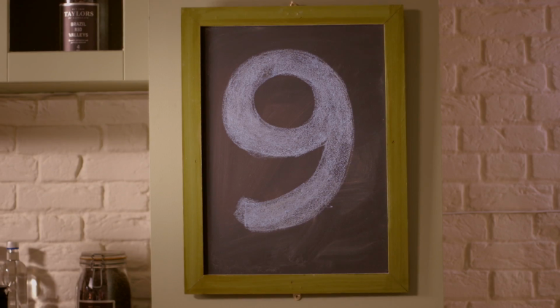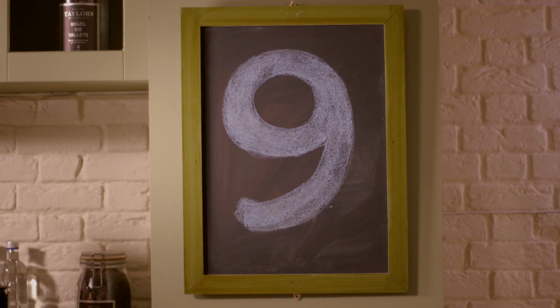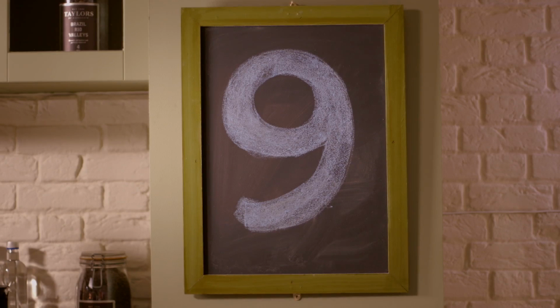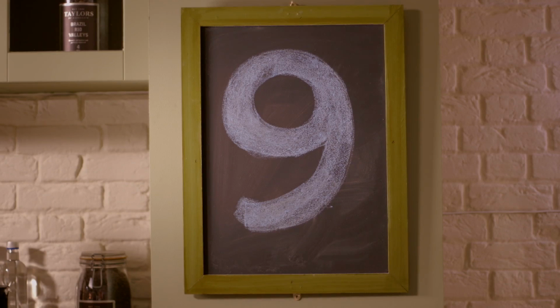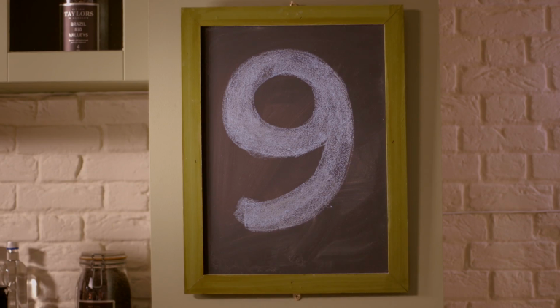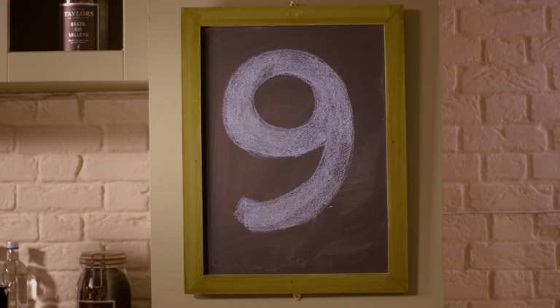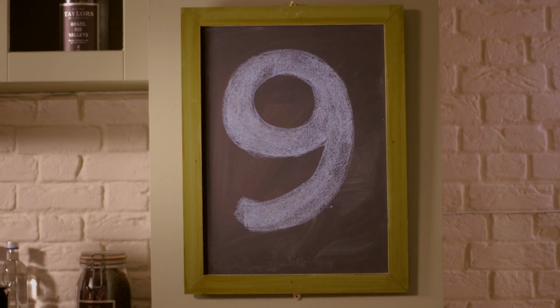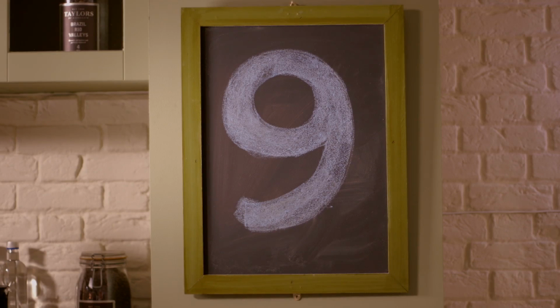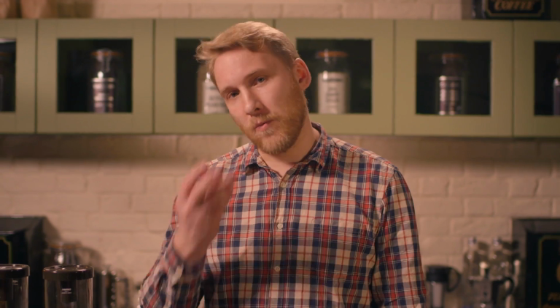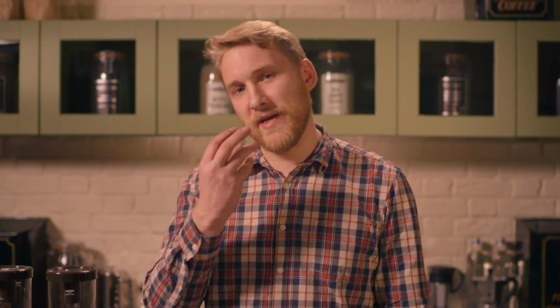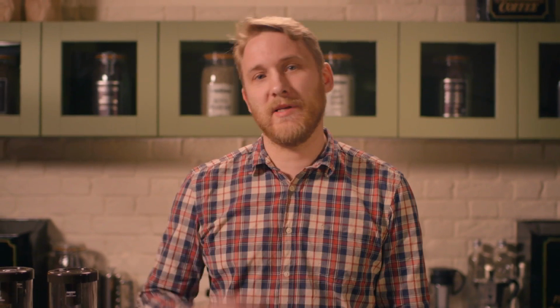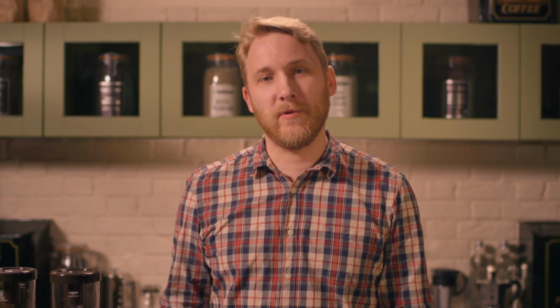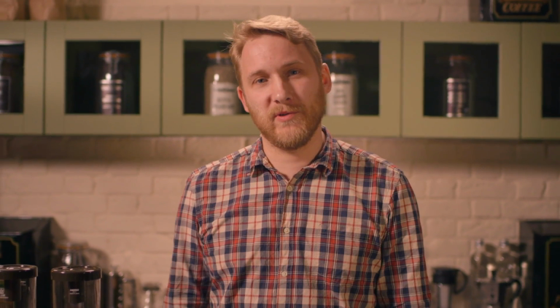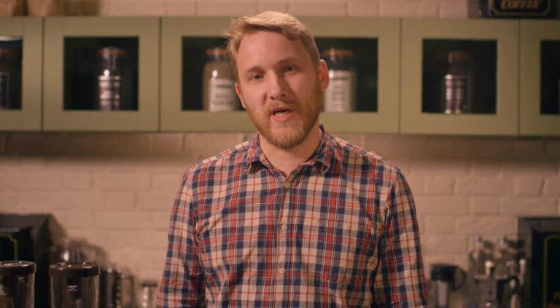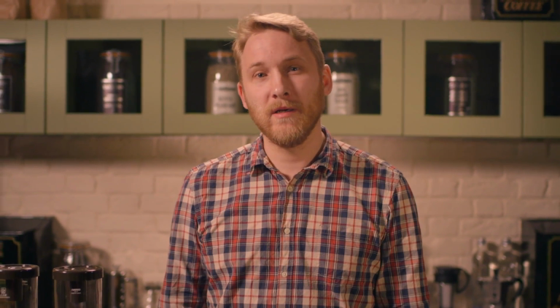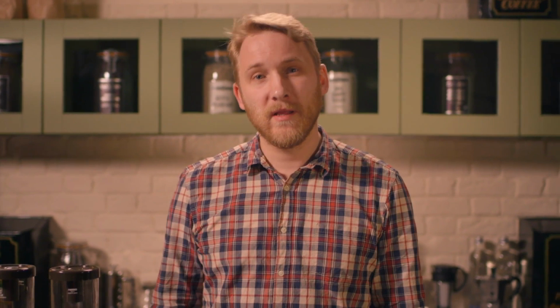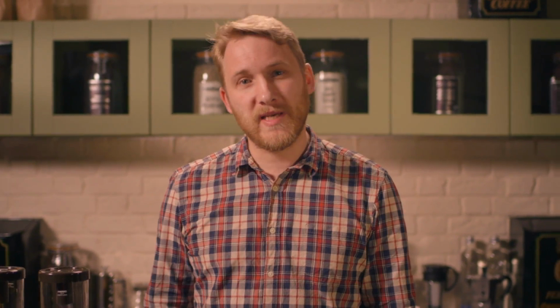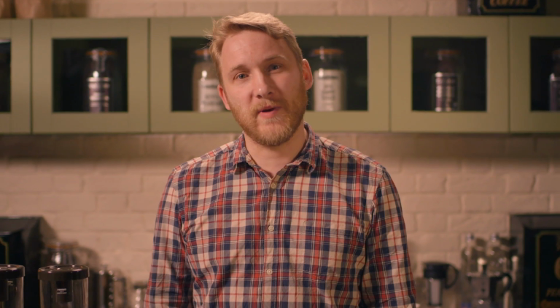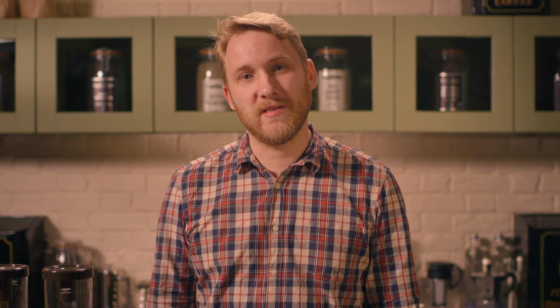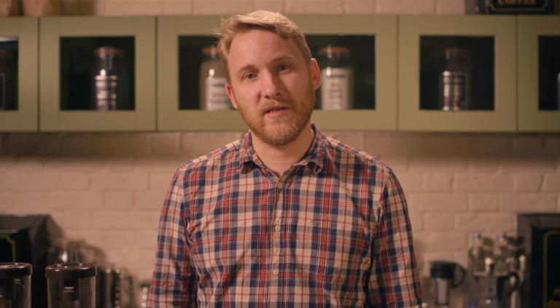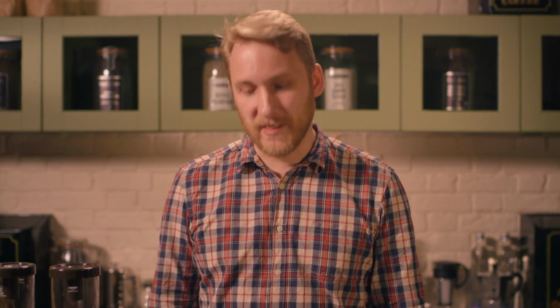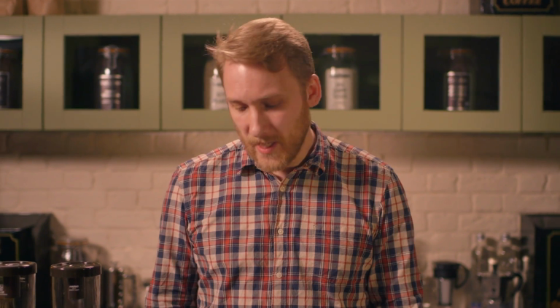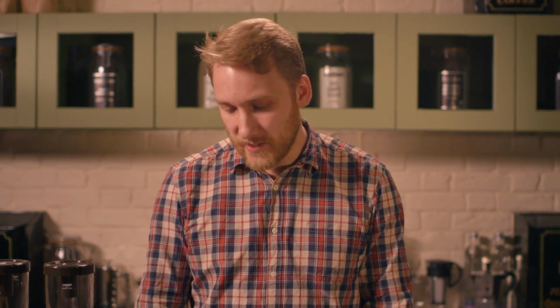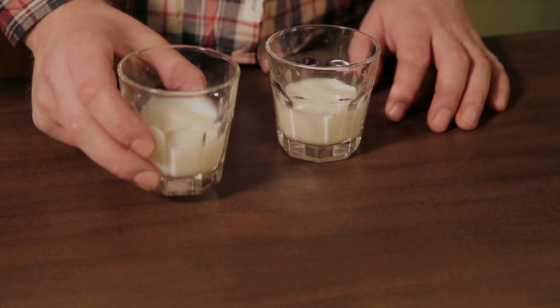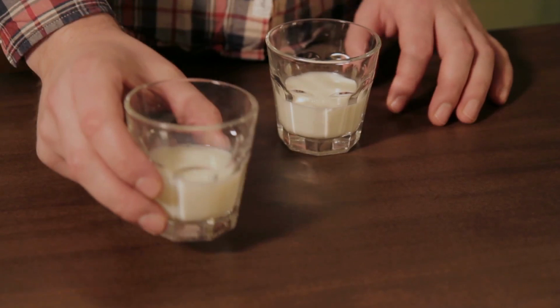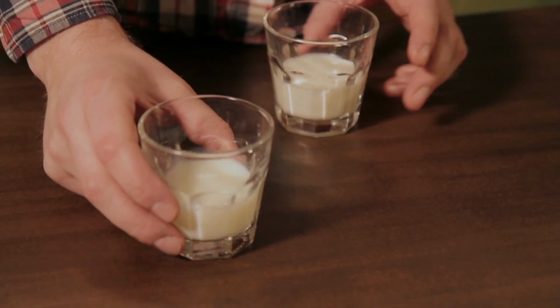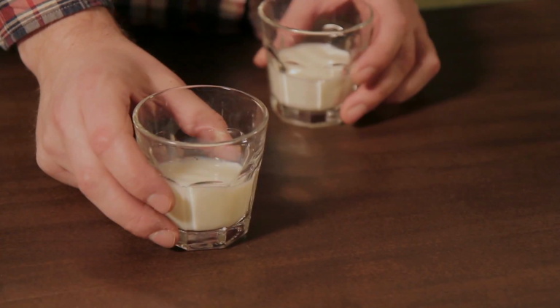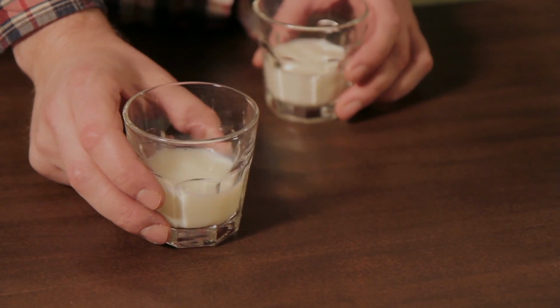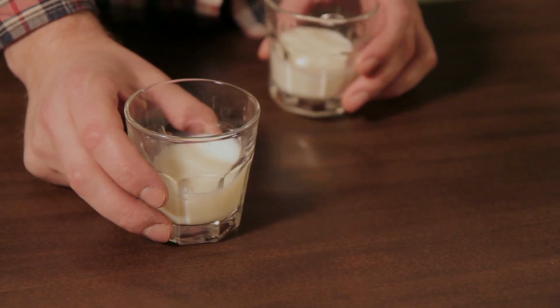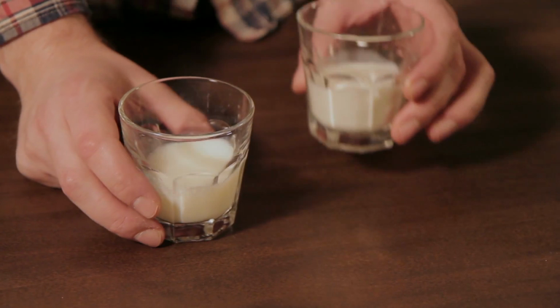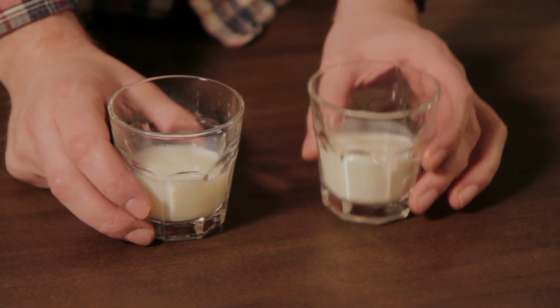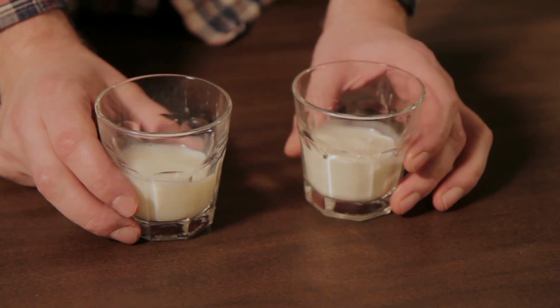When we talk about body in coffee, what we mean is the weight of the liquid on your tongue. The easy way to think of this is the difference between skim milk and full fat milk.